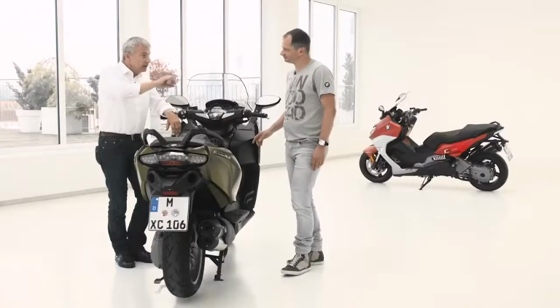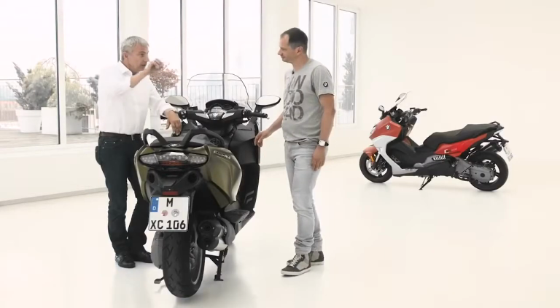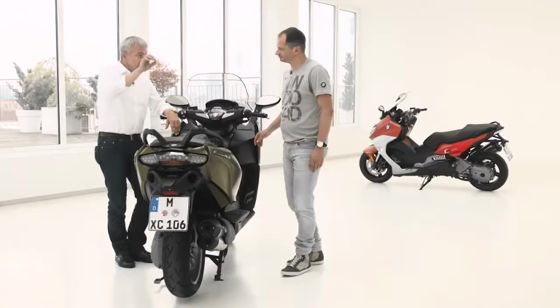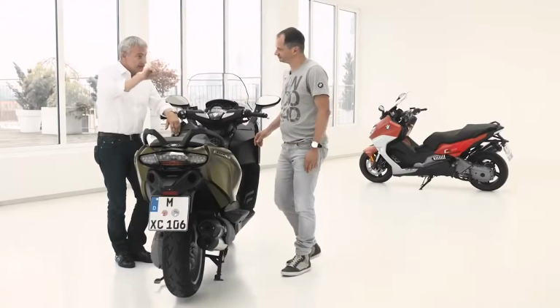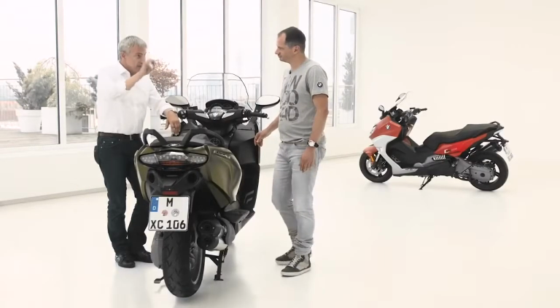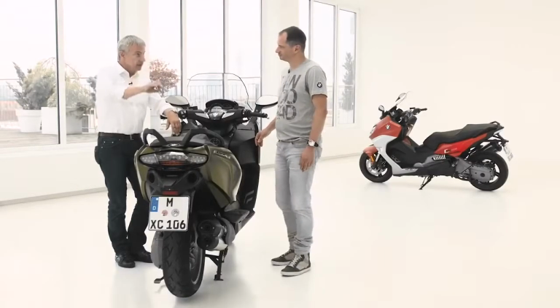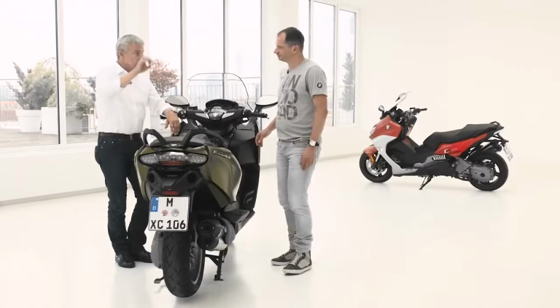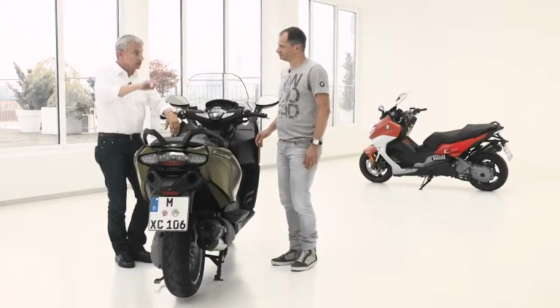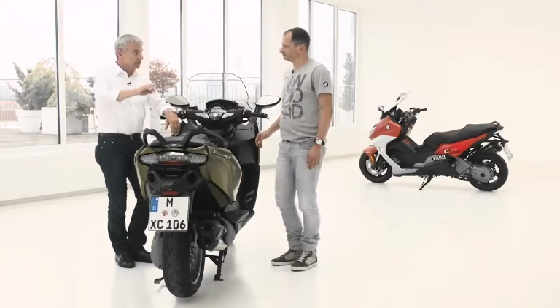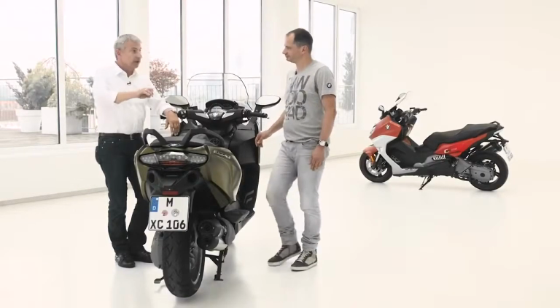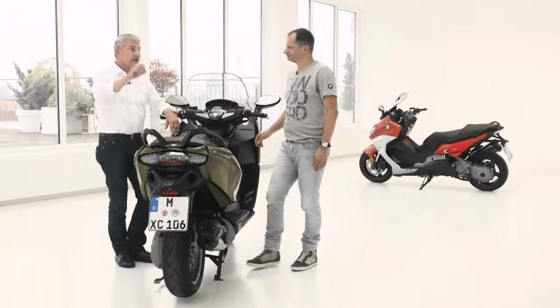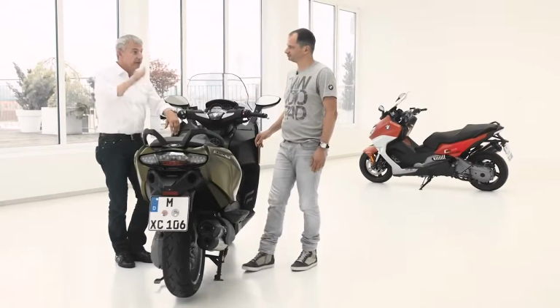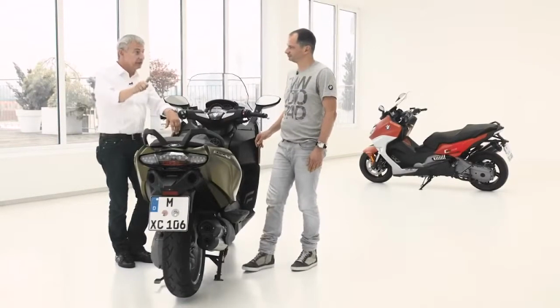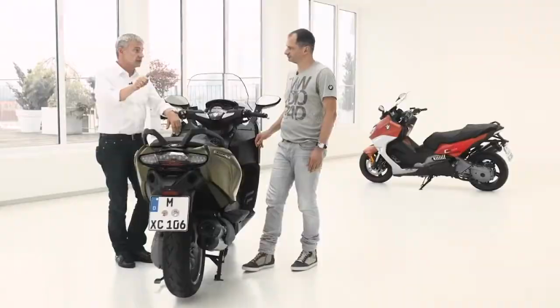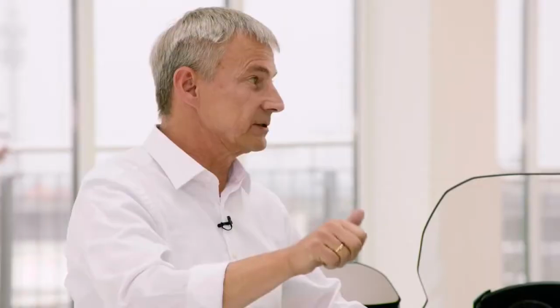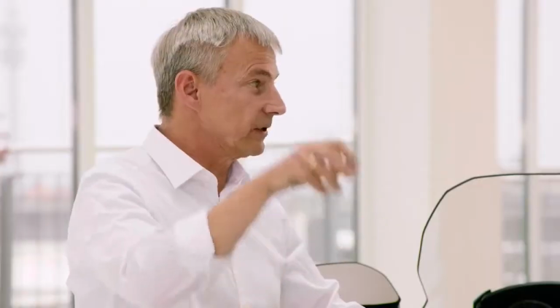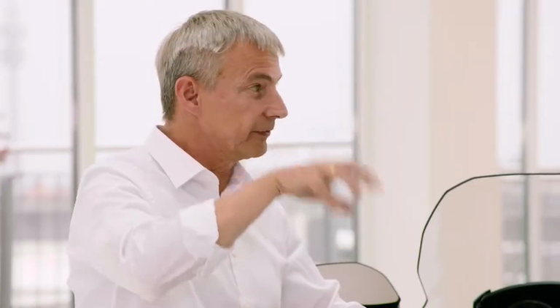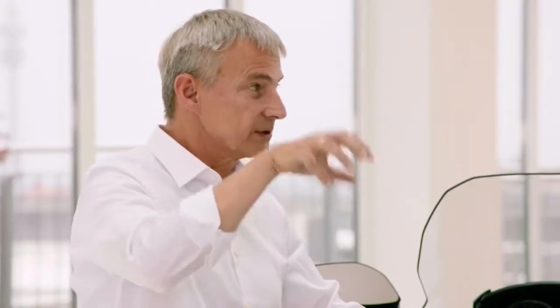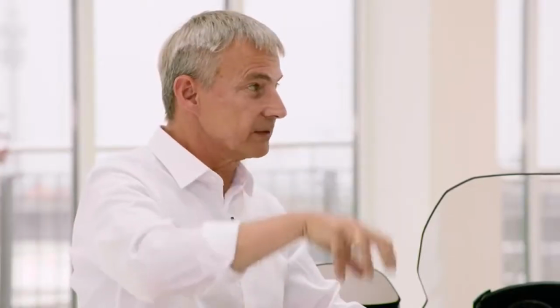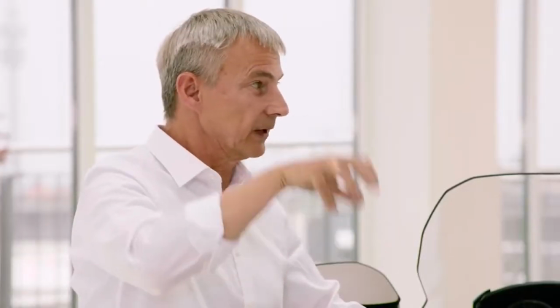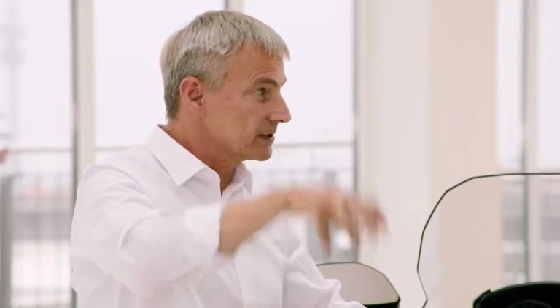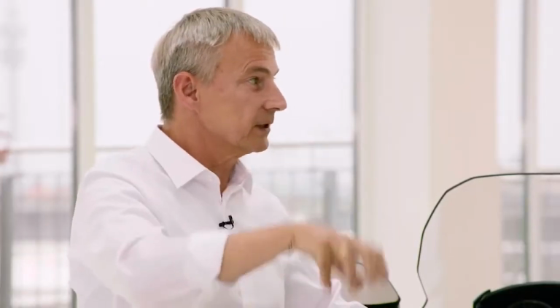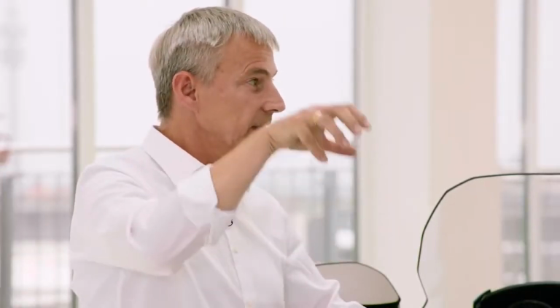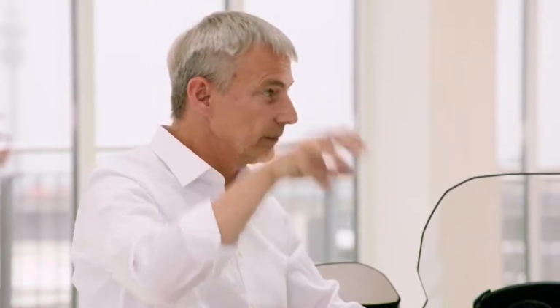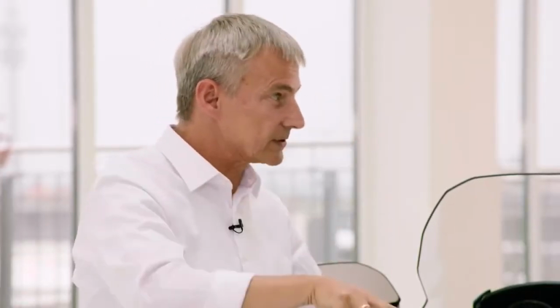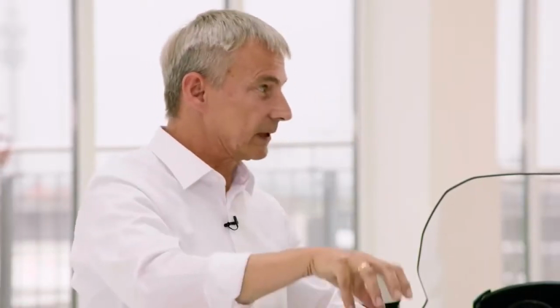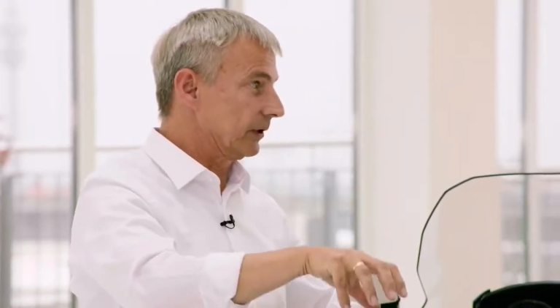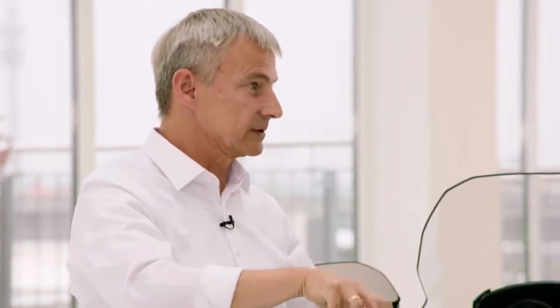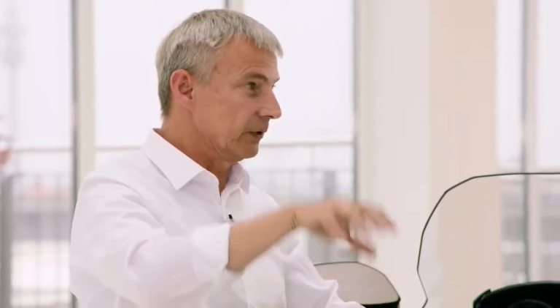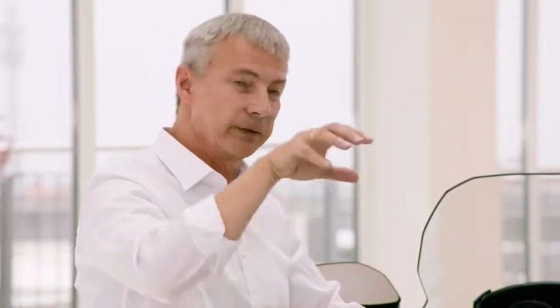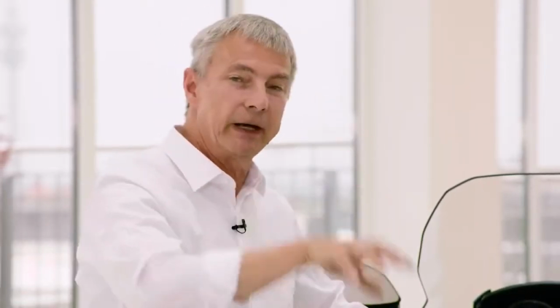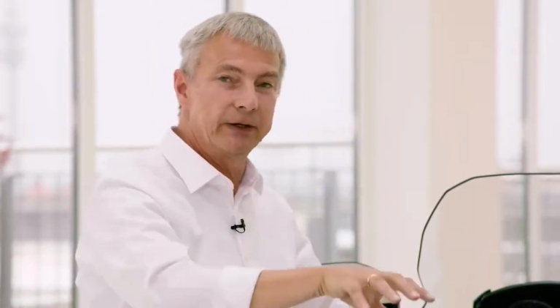We at BMW Motorrad are the very first ones to offer a system like this in the motorcycle market — we are the pioneers.